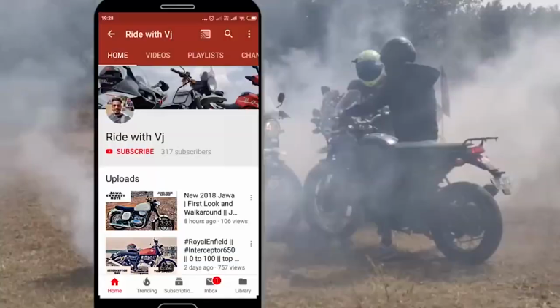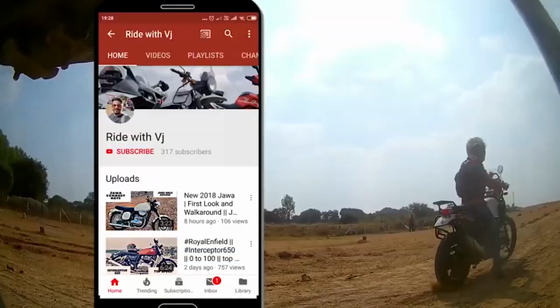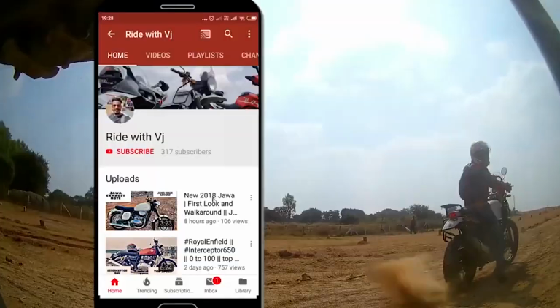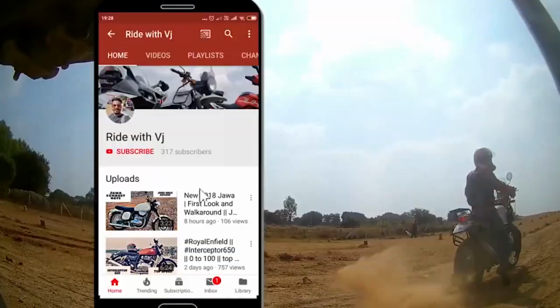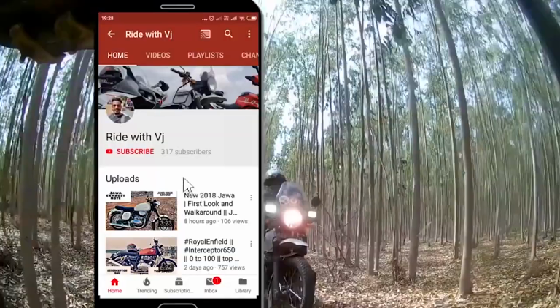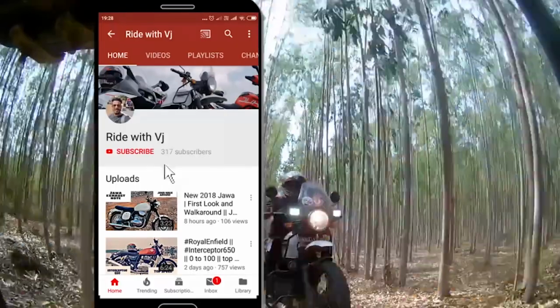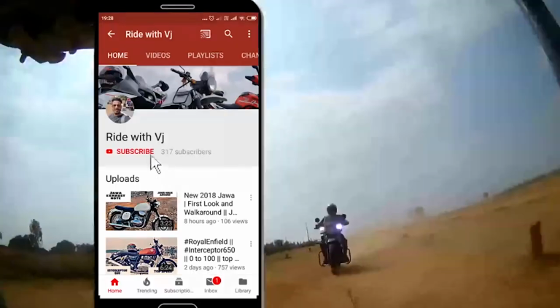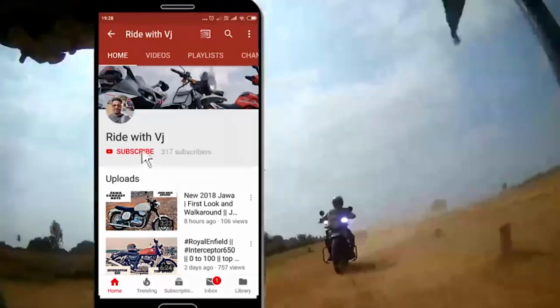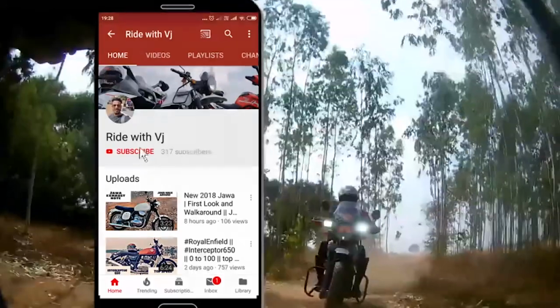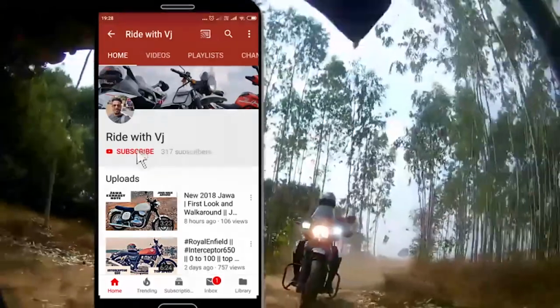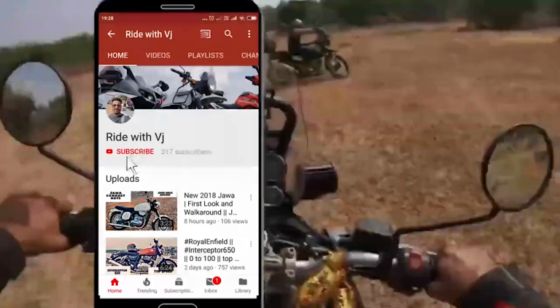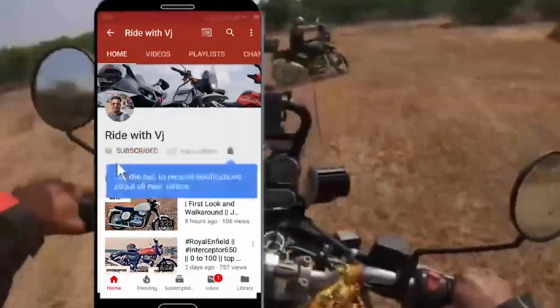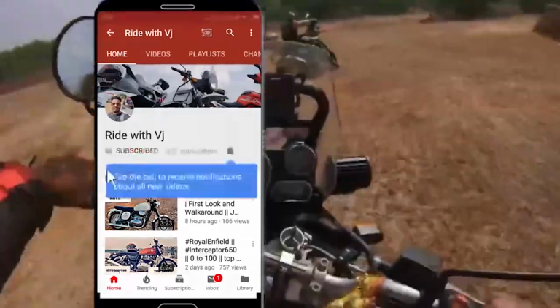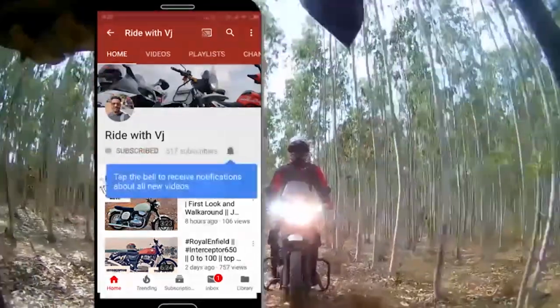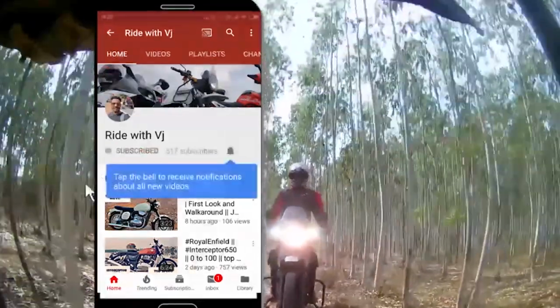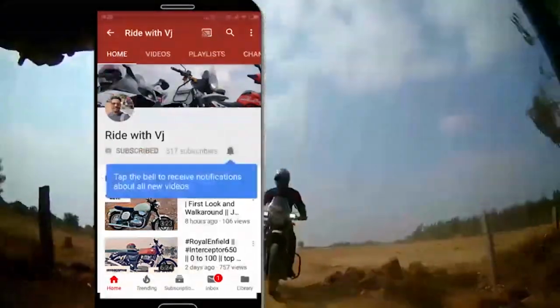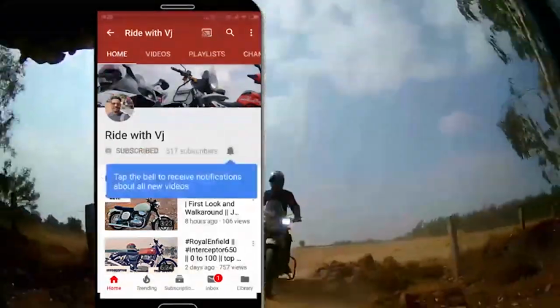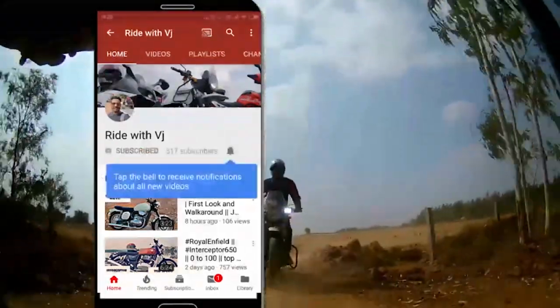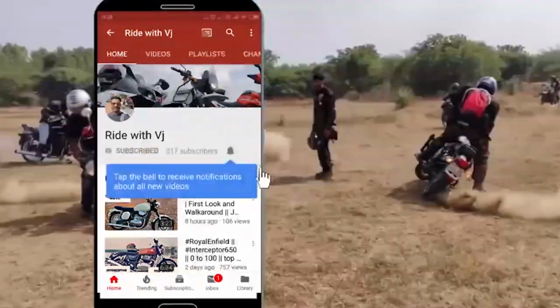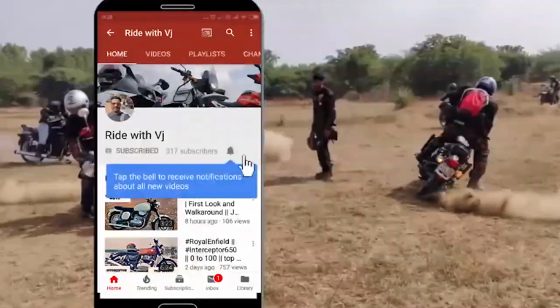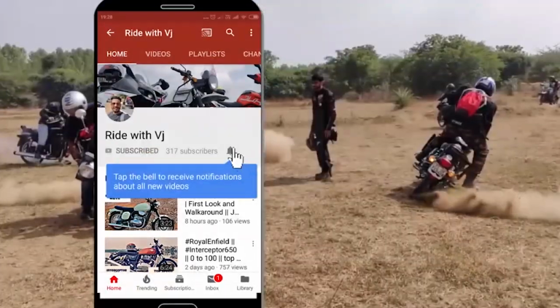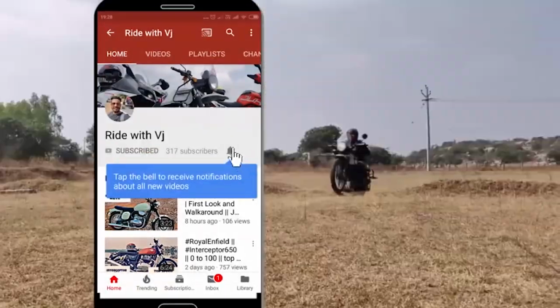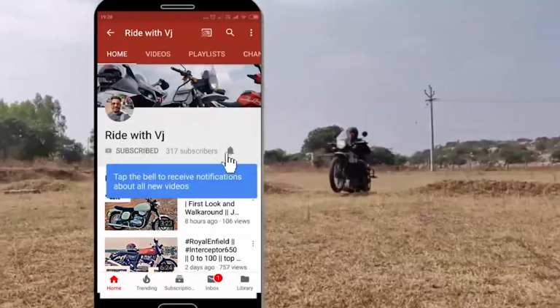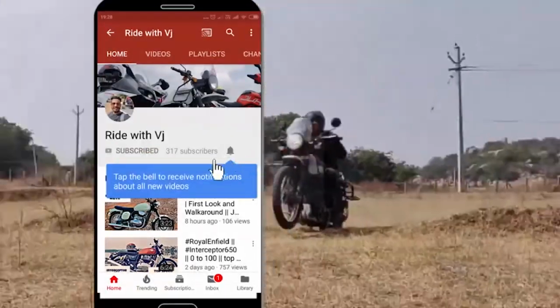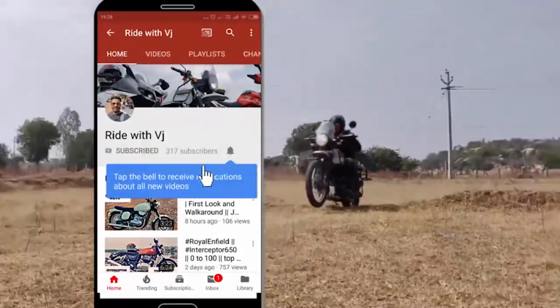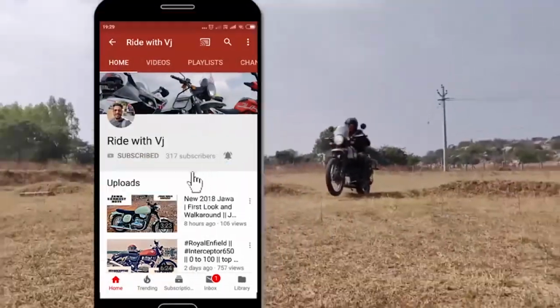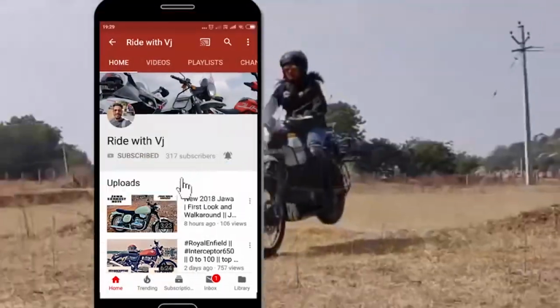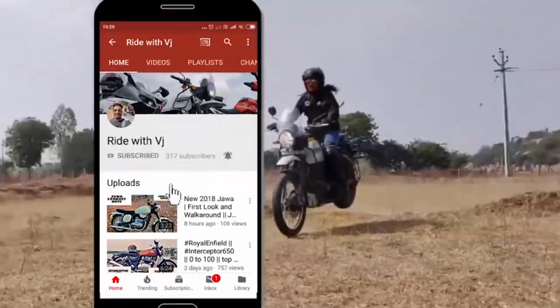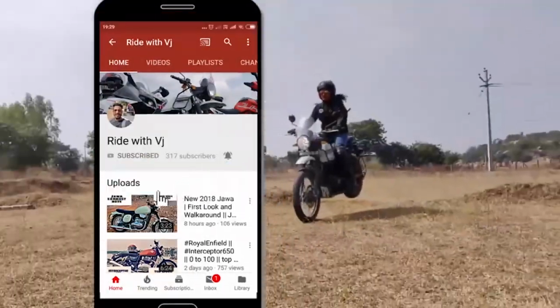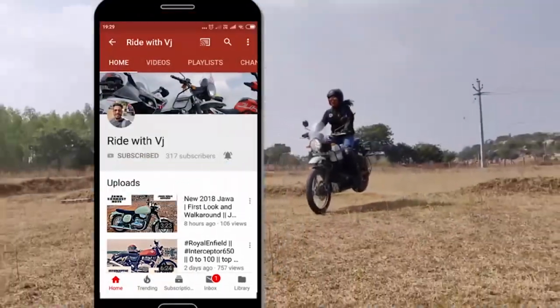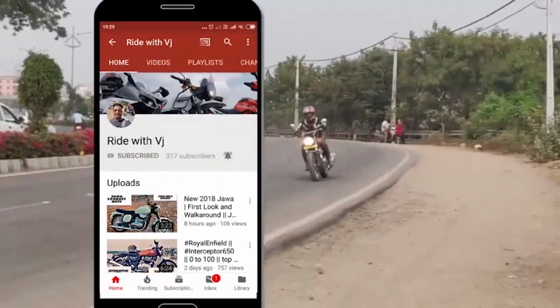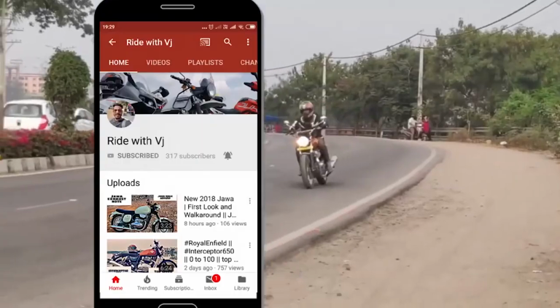Please subscribe to Ride with Vijay and don't forget to press the bell icon to receive the latest notifications.